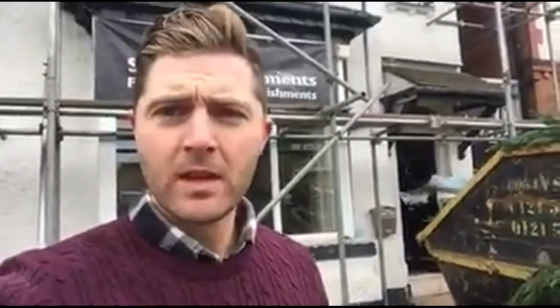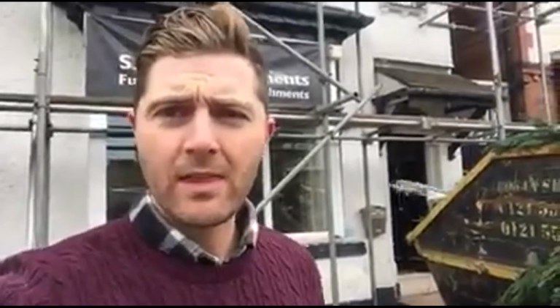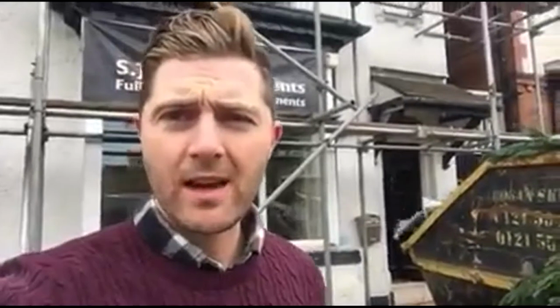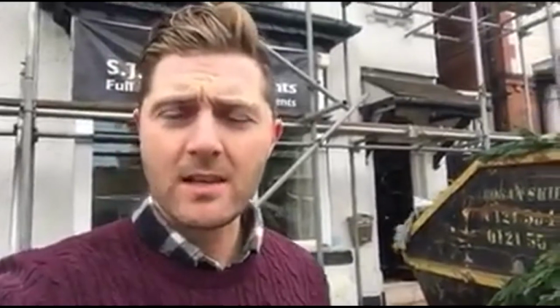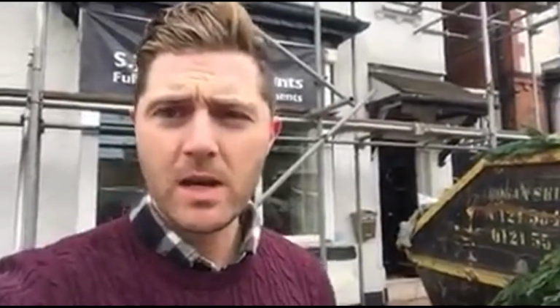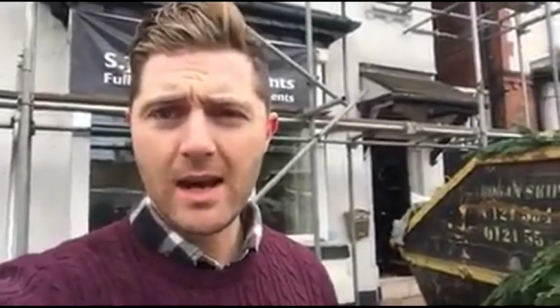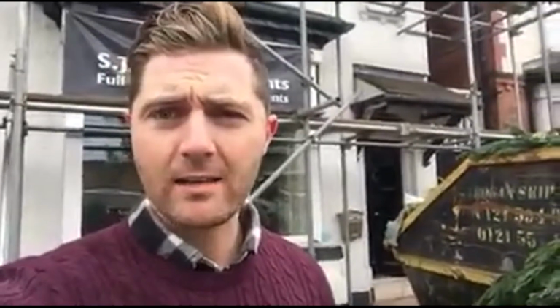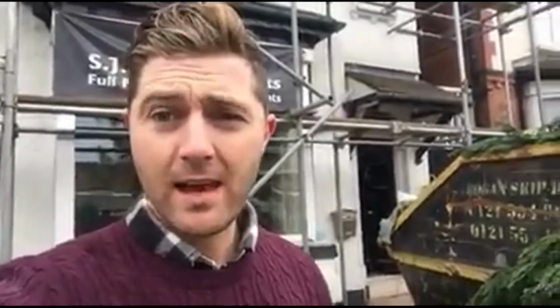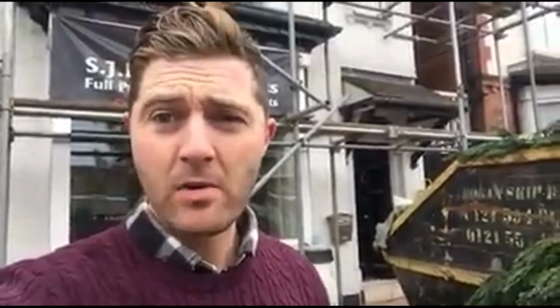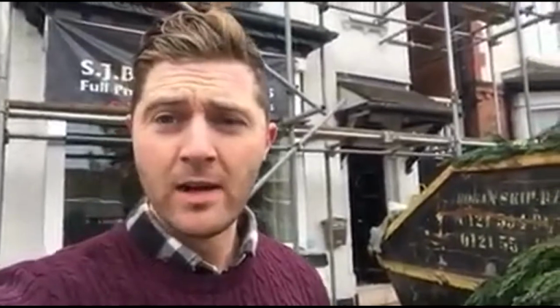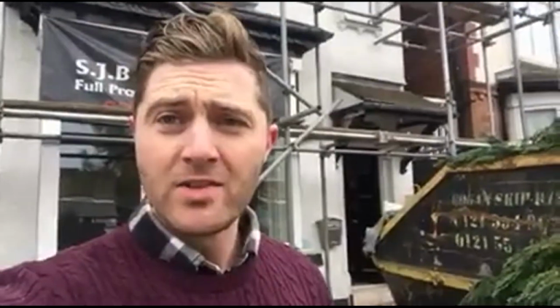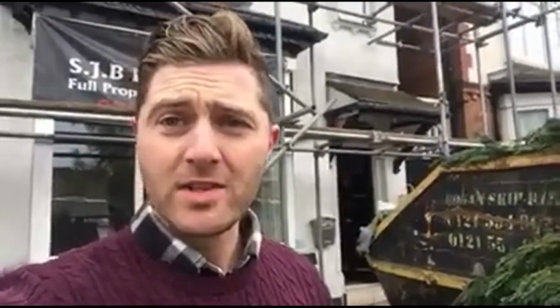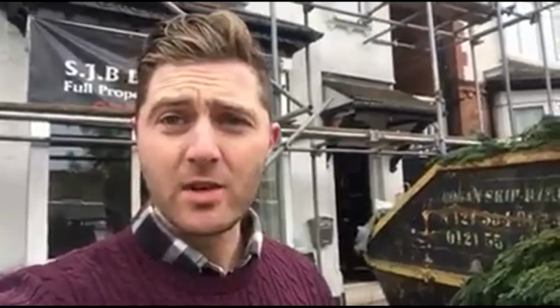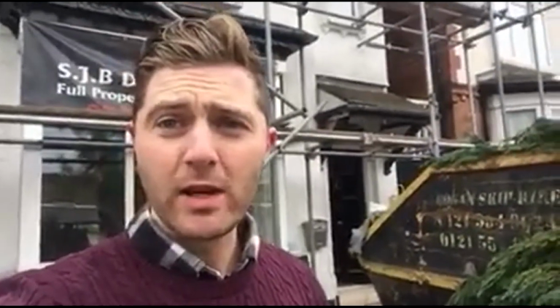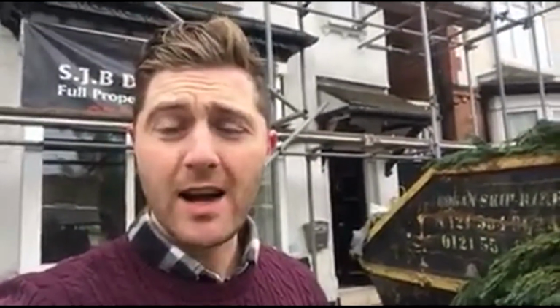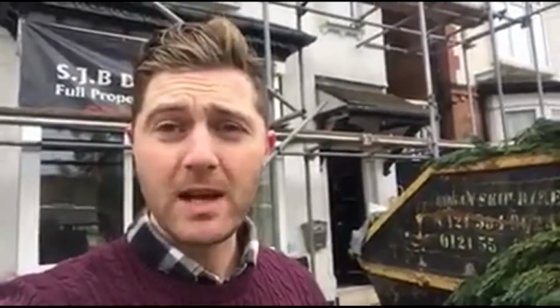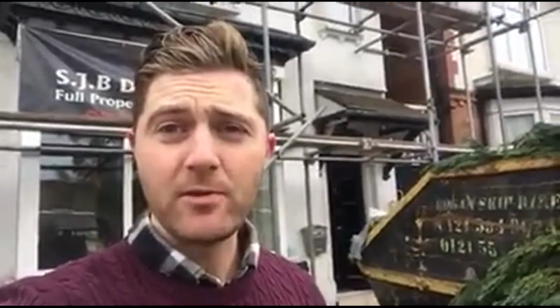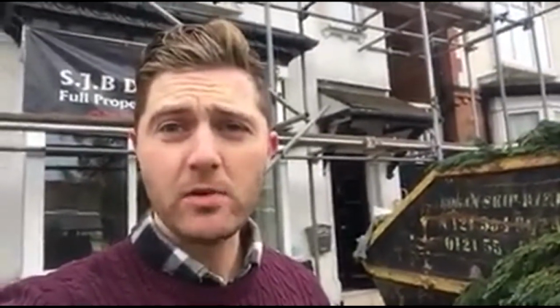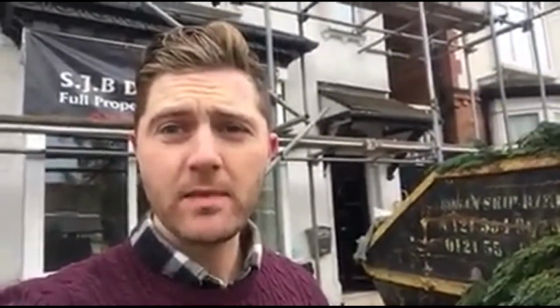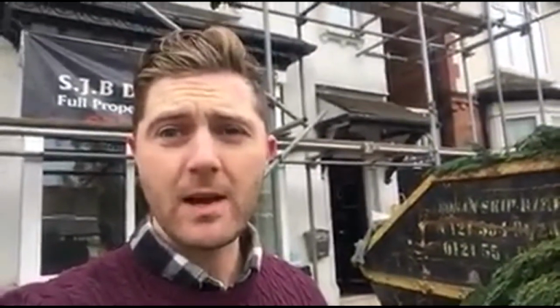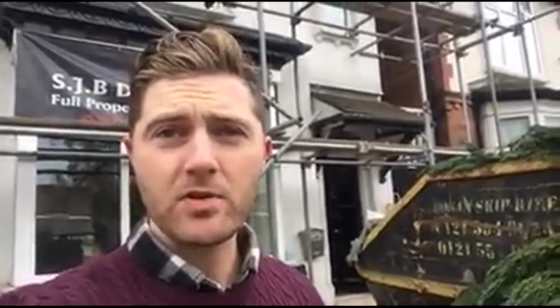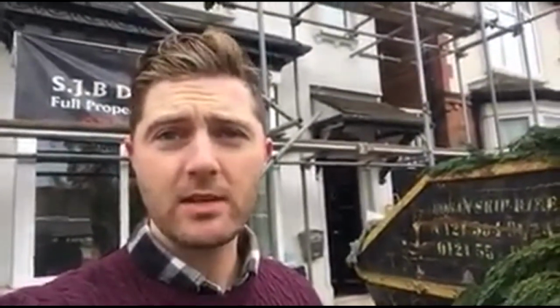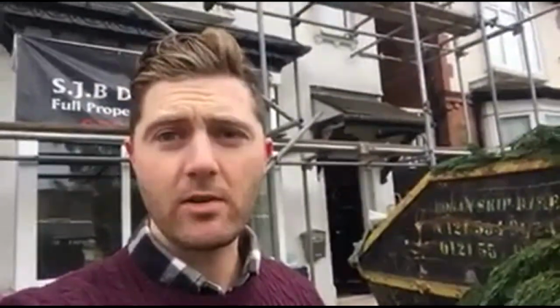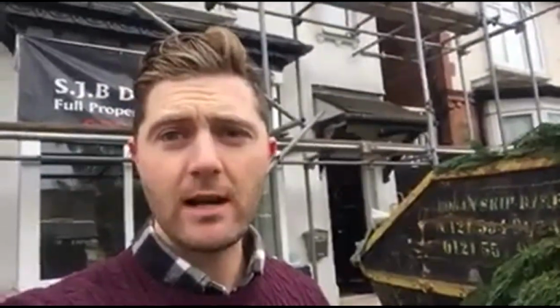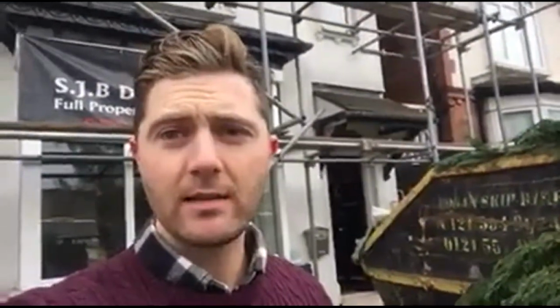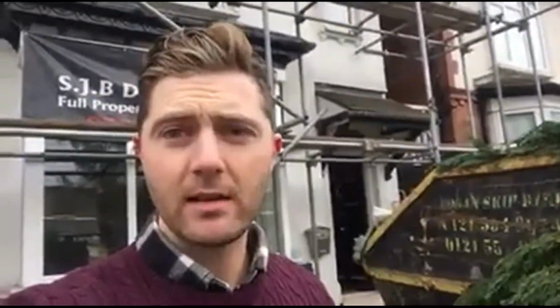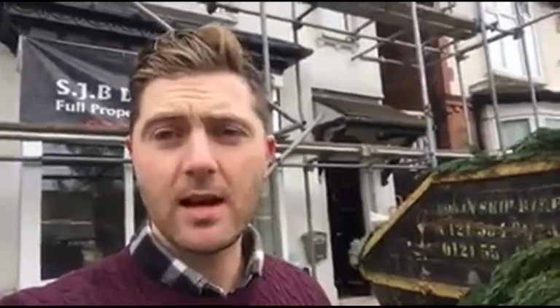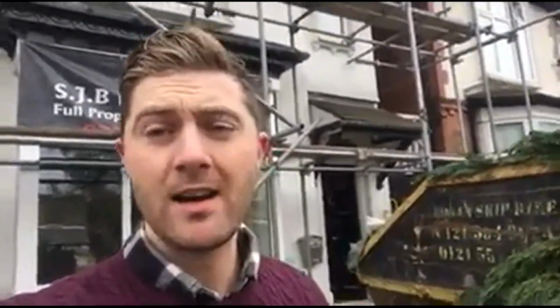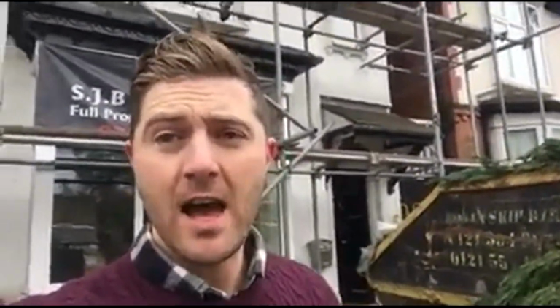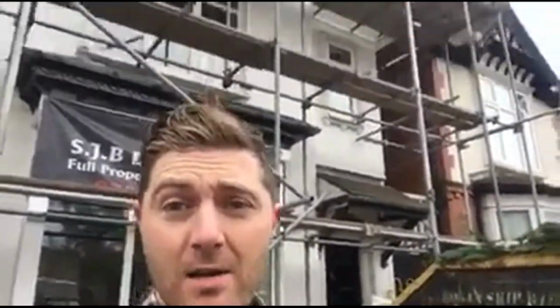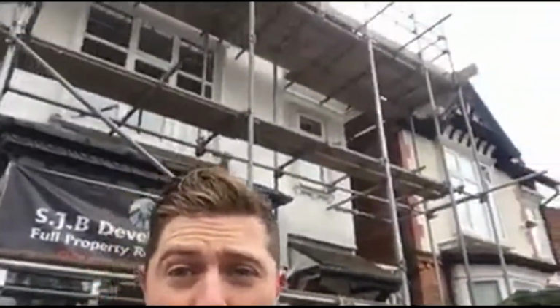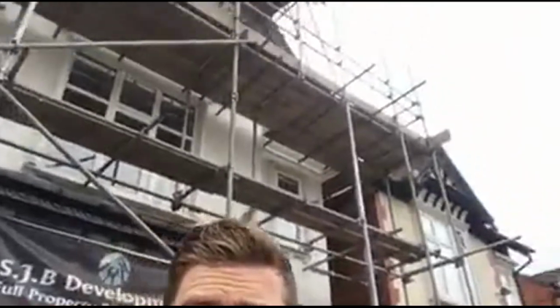Hi there guys, Tim here at KML. Just a quick update for you at our project here at Addenham Park Road.